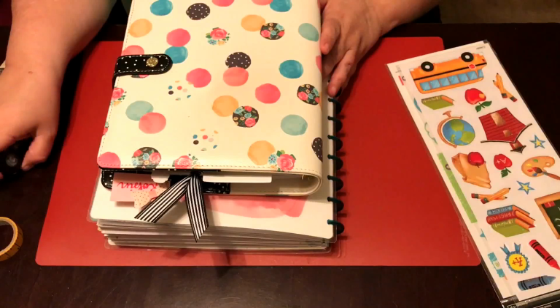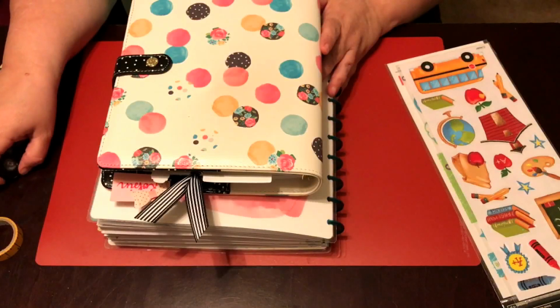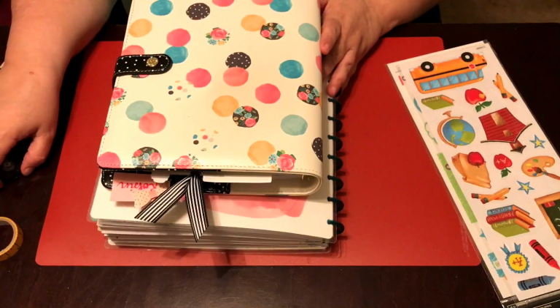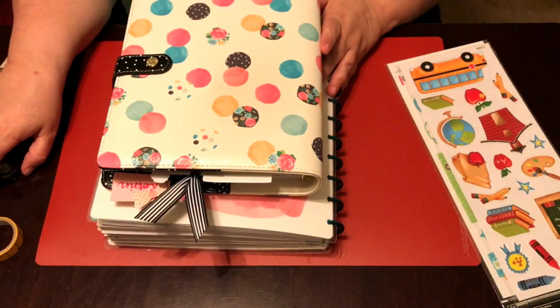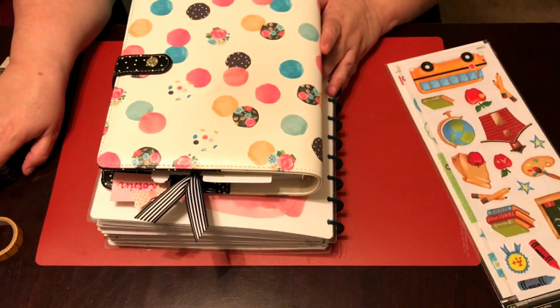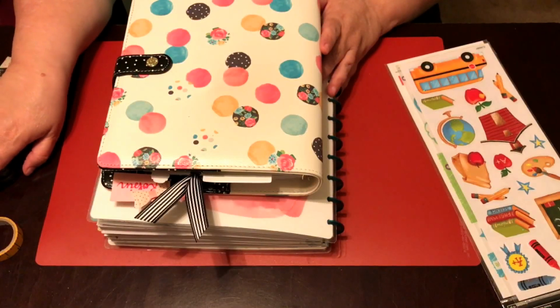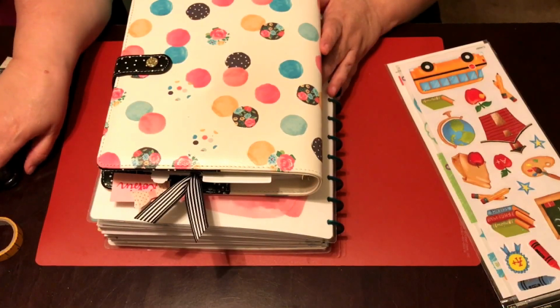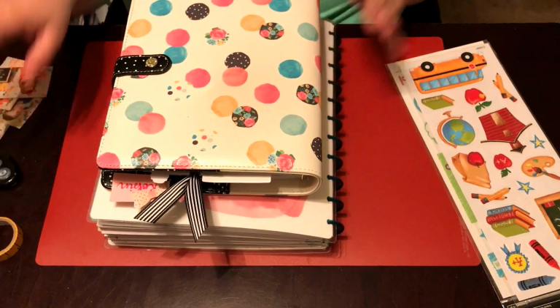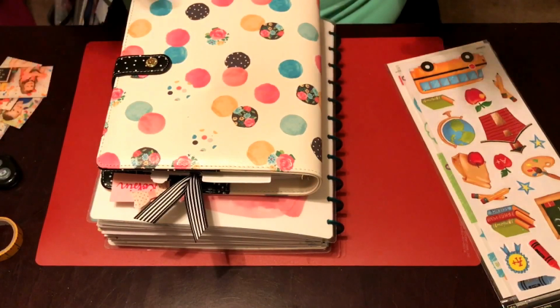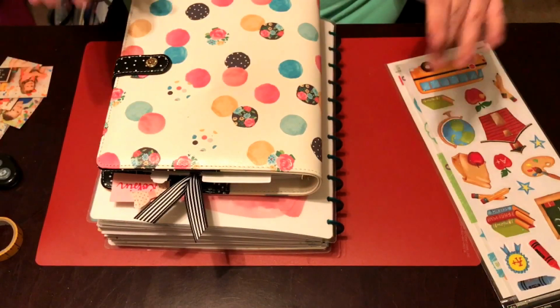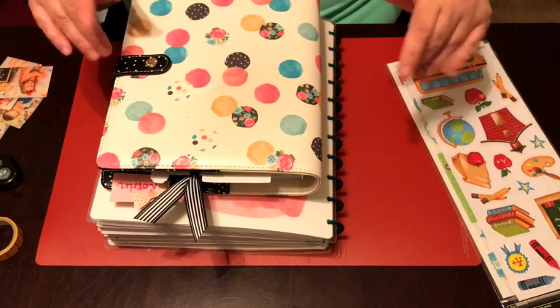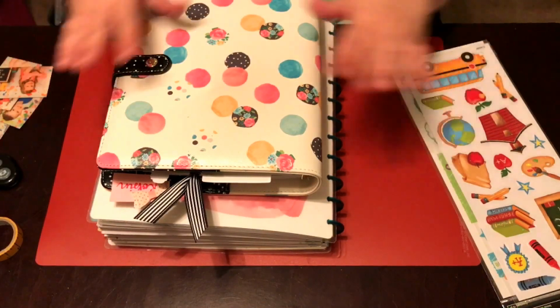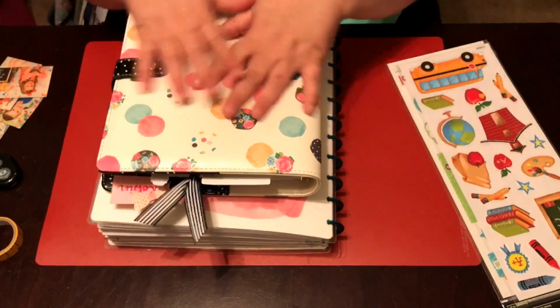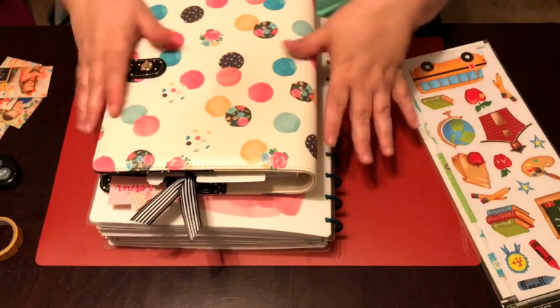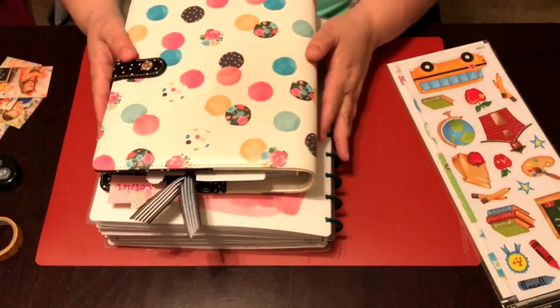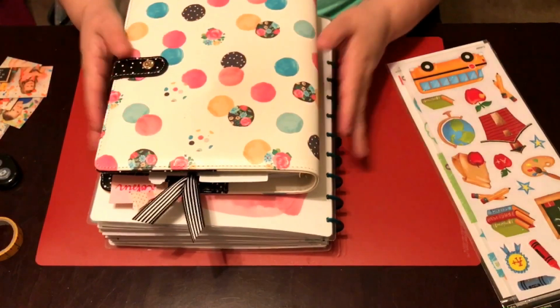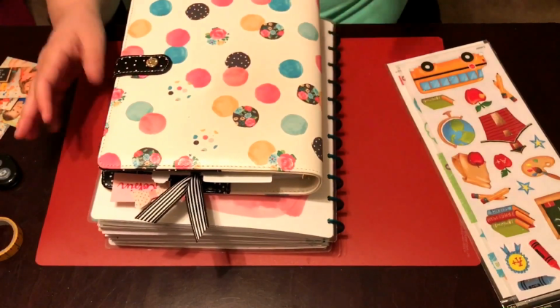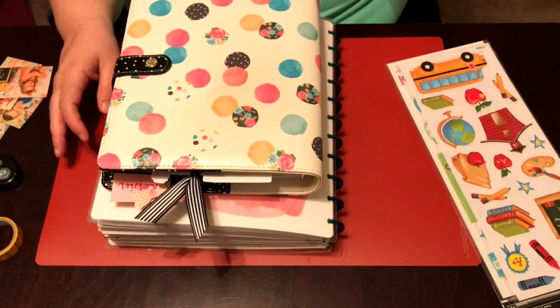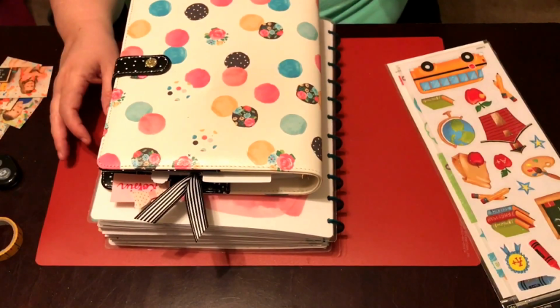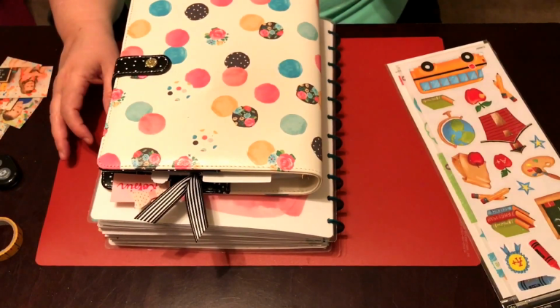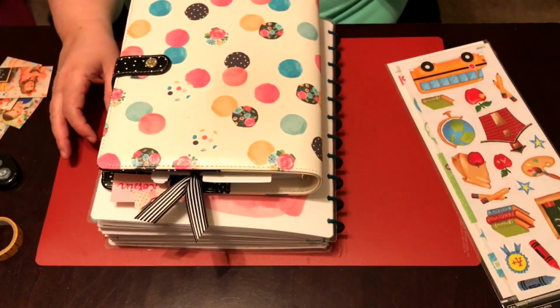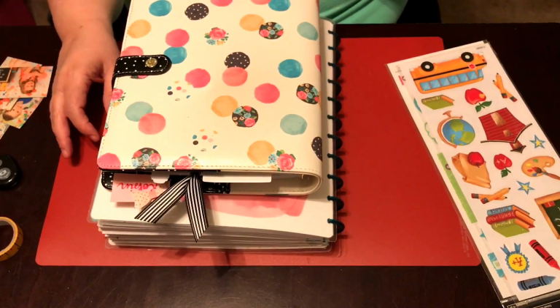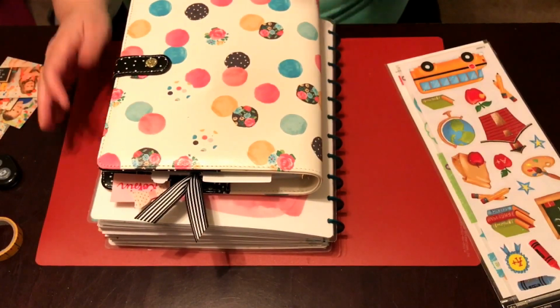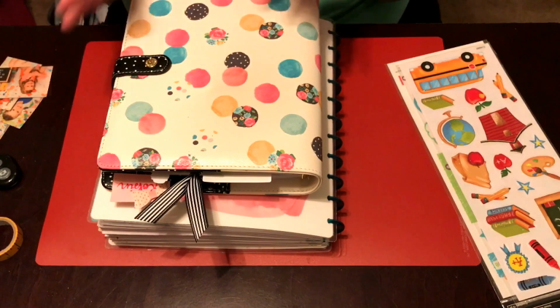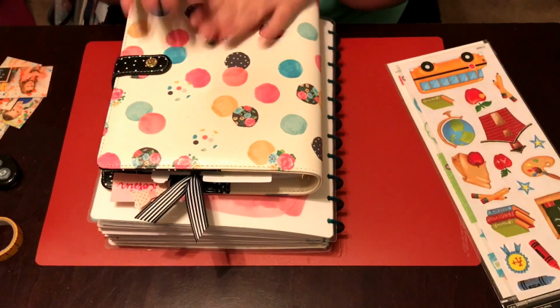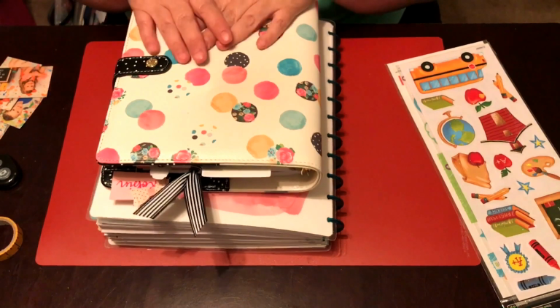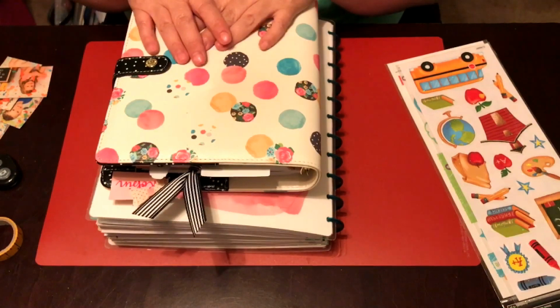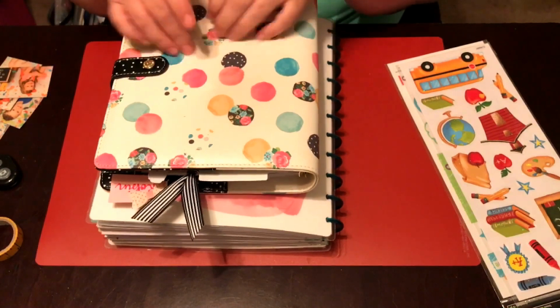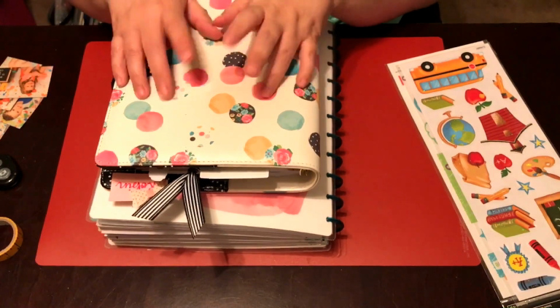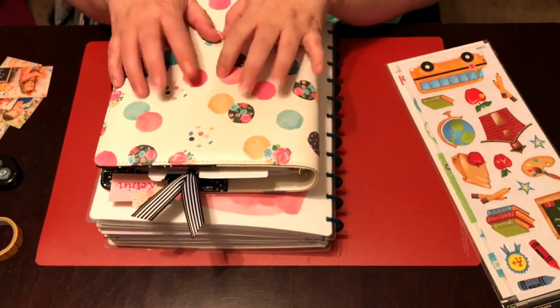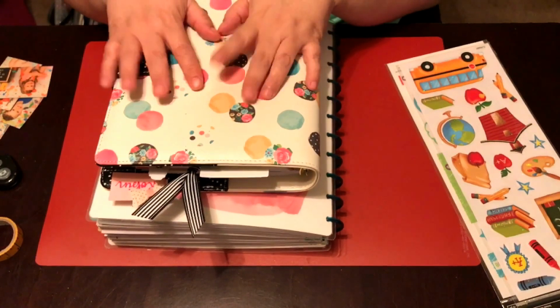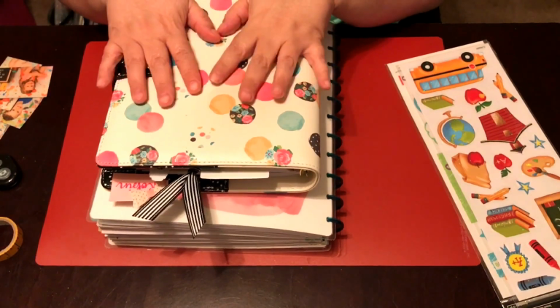Hey guys, it's Robin here. Welcome back to my channel. You see my planner's here in front of me — that means it's time for a plan with me.